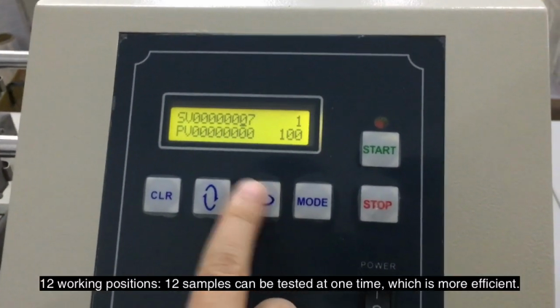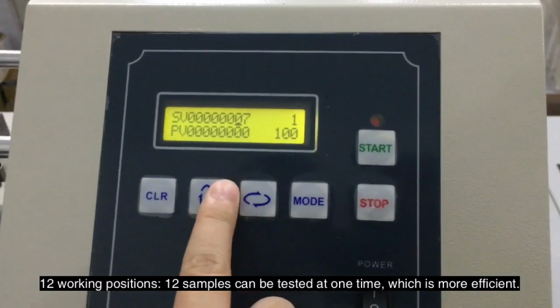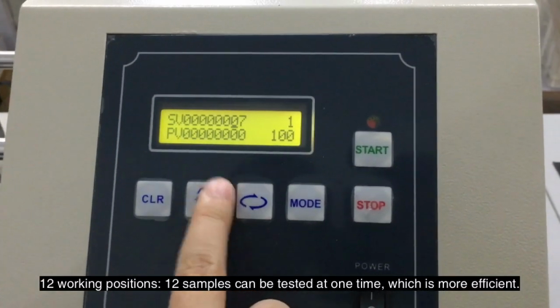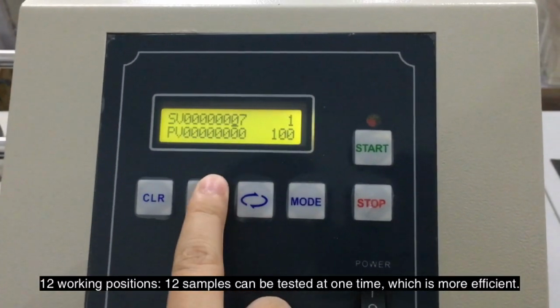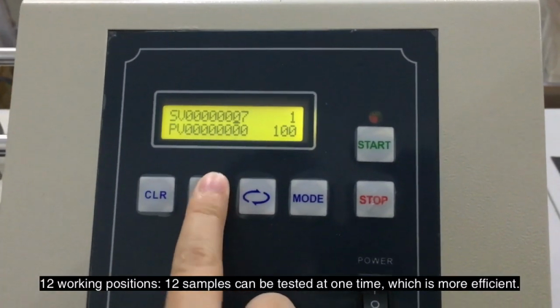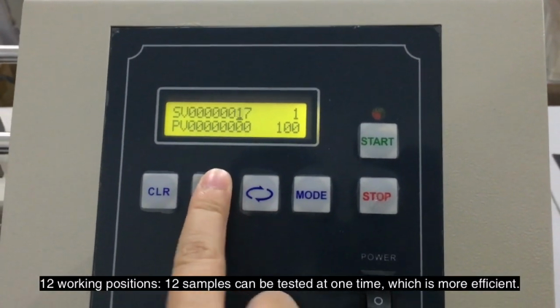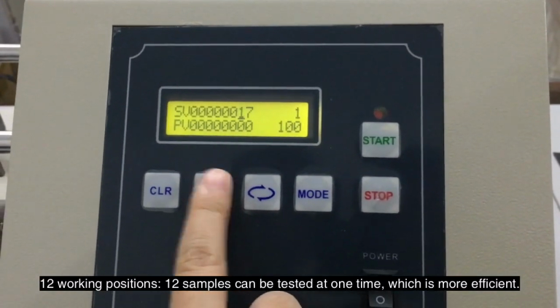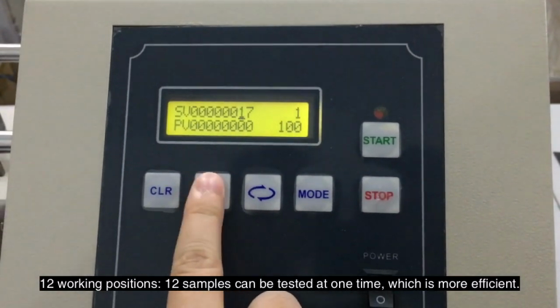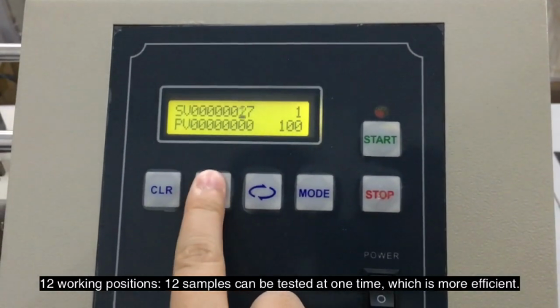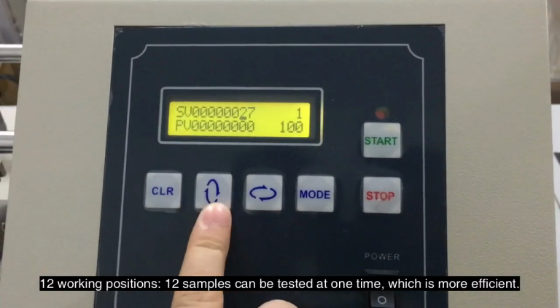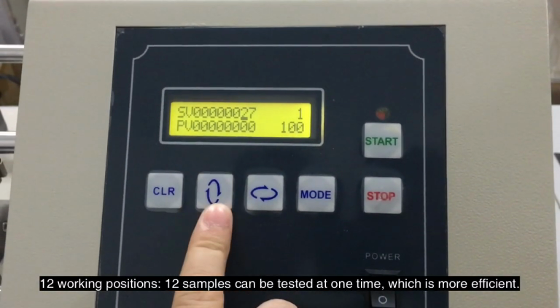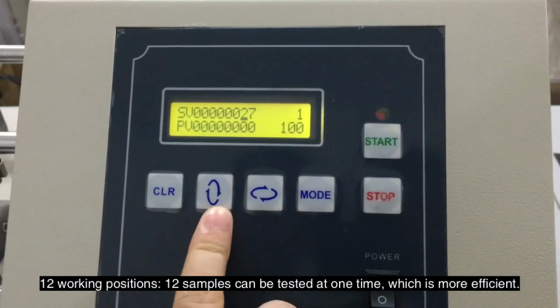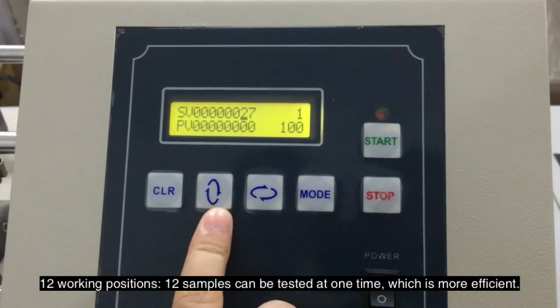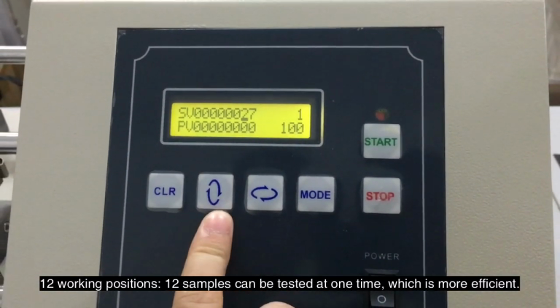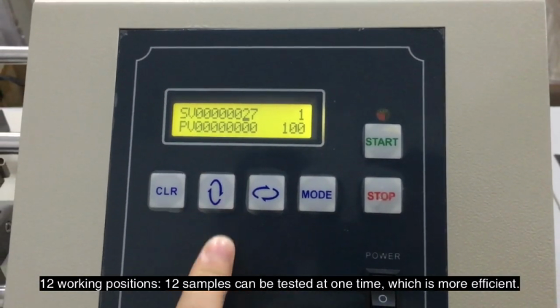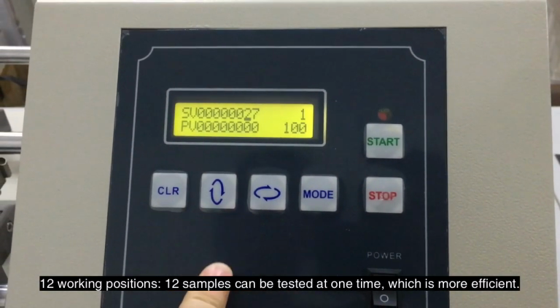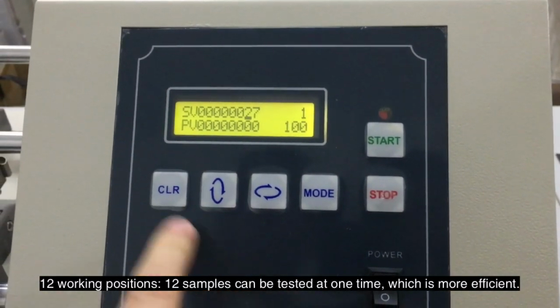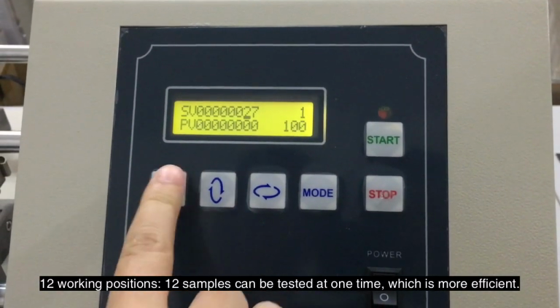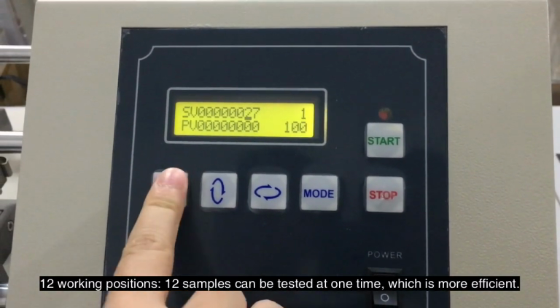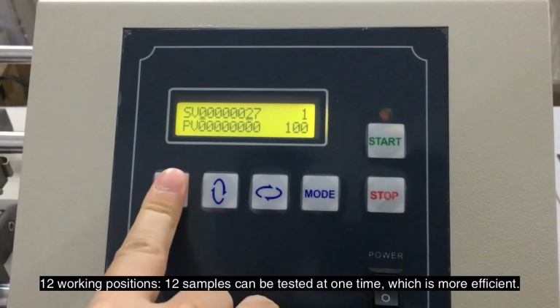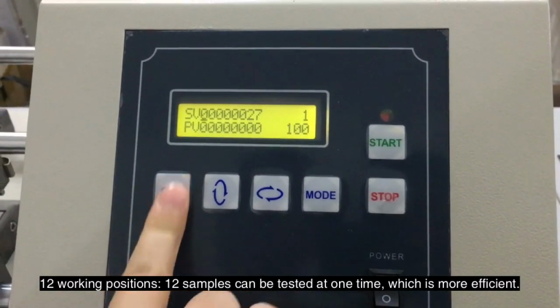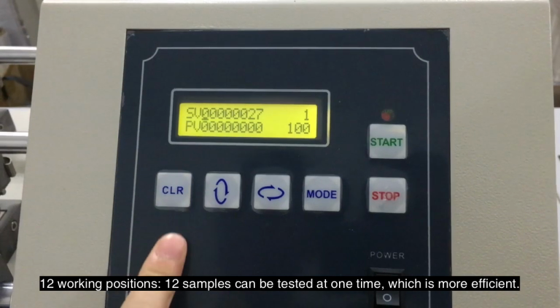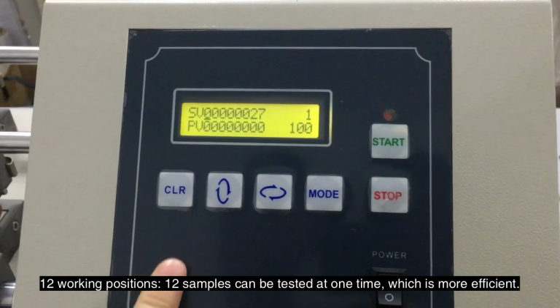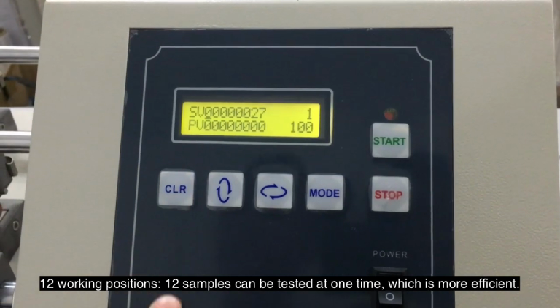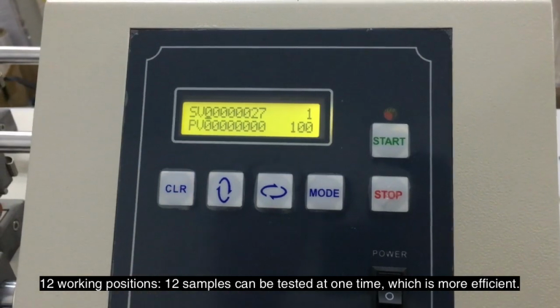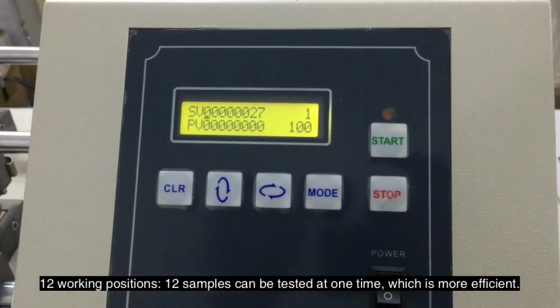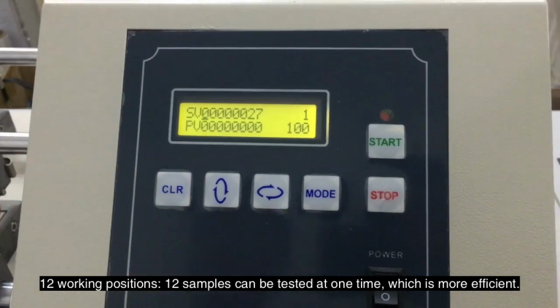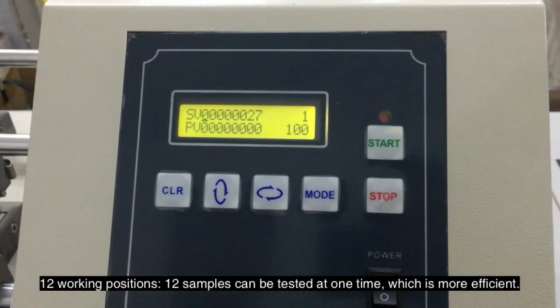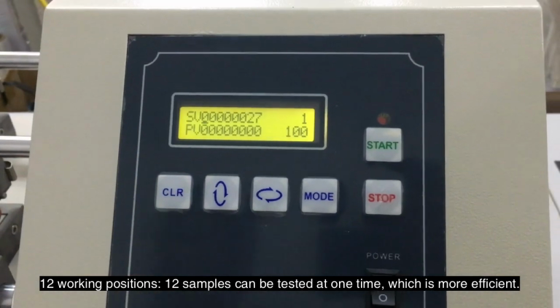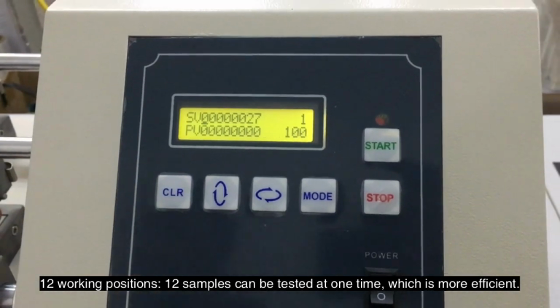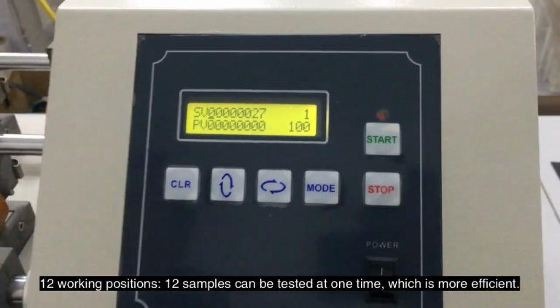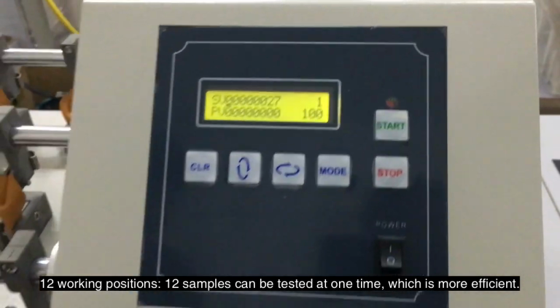With 12 working positions, 12 samples can be tested at one time, which makes it more efficient.